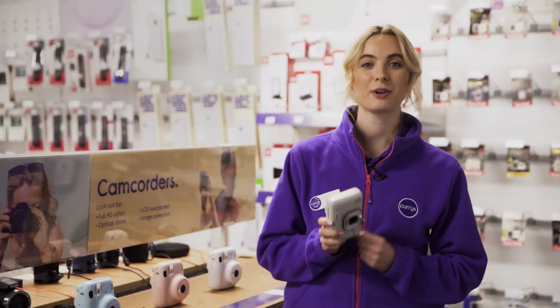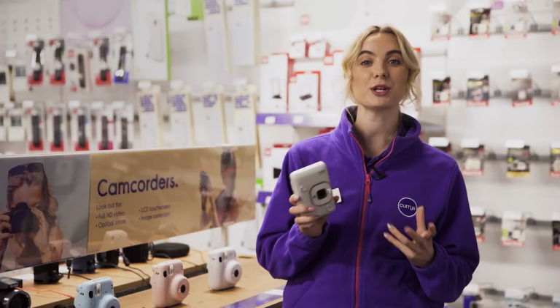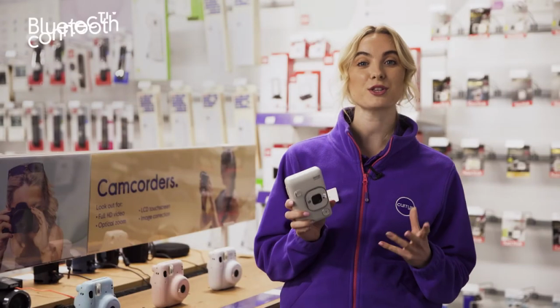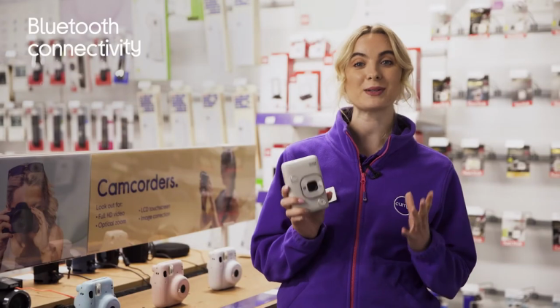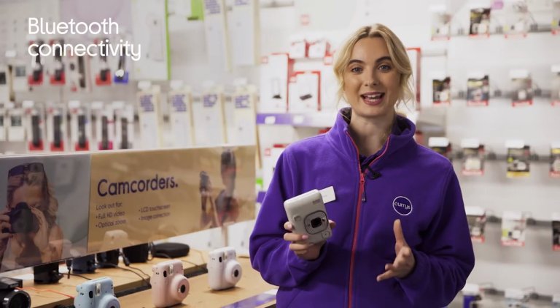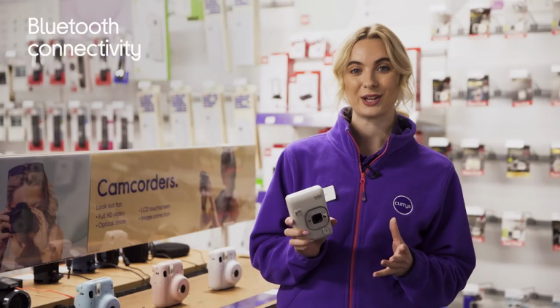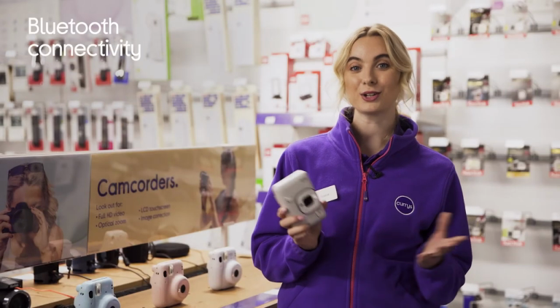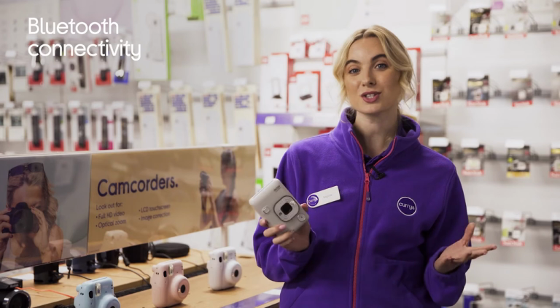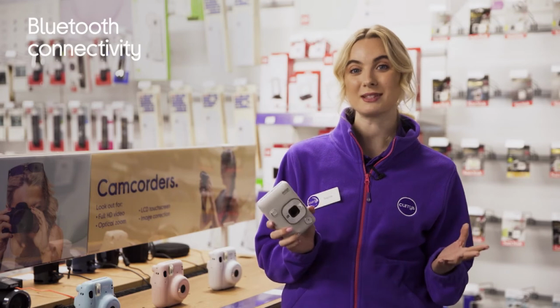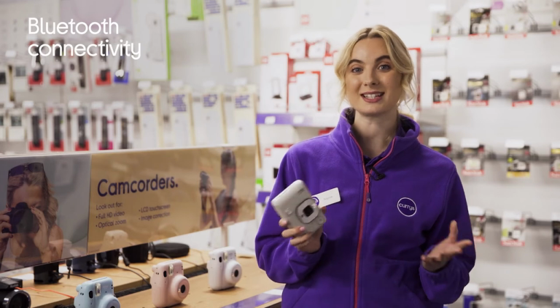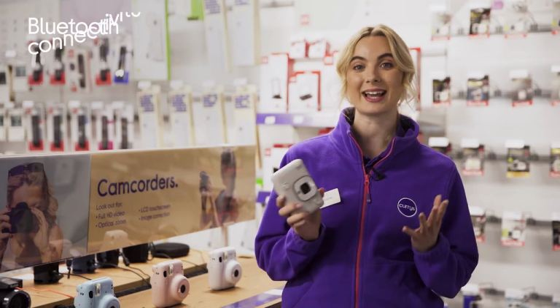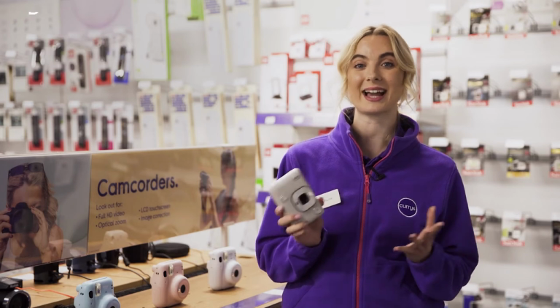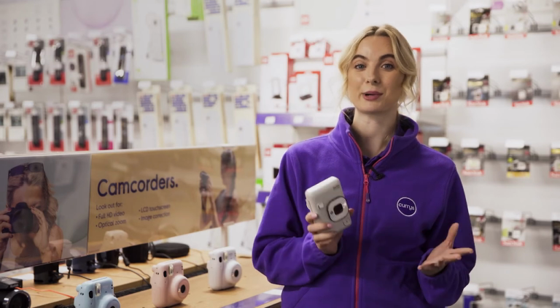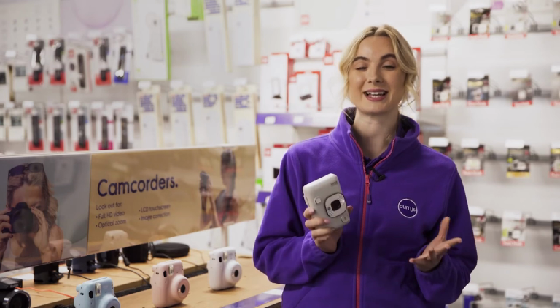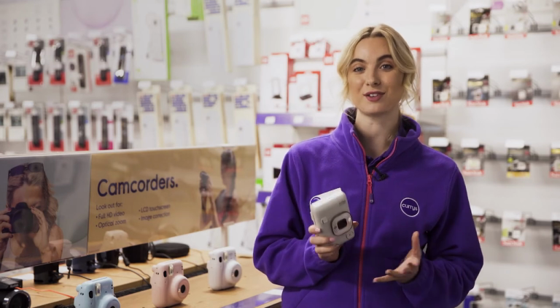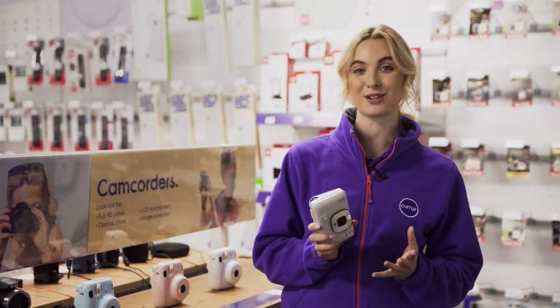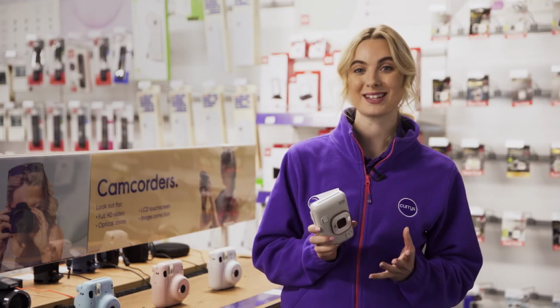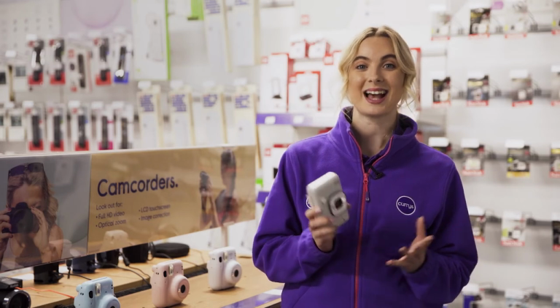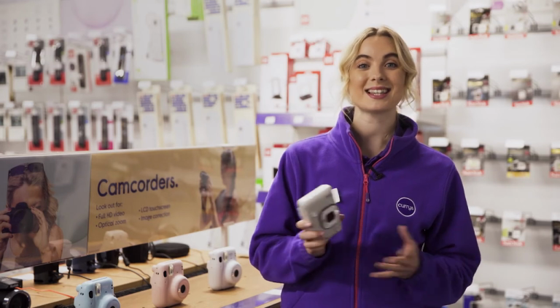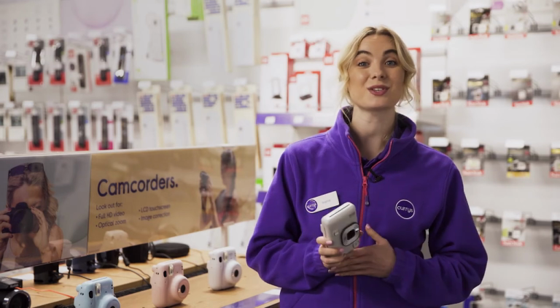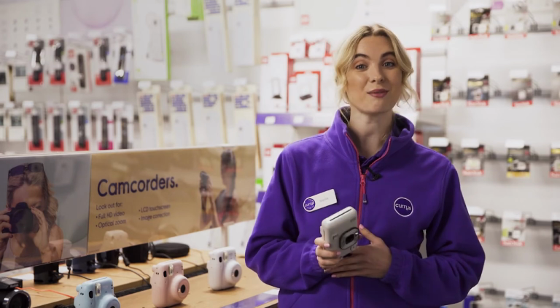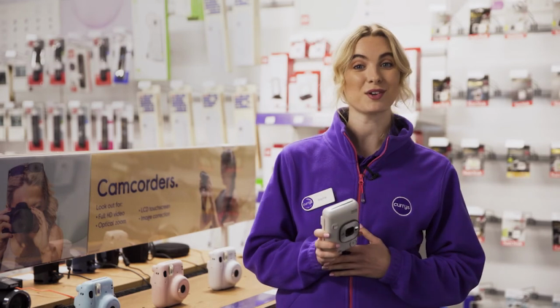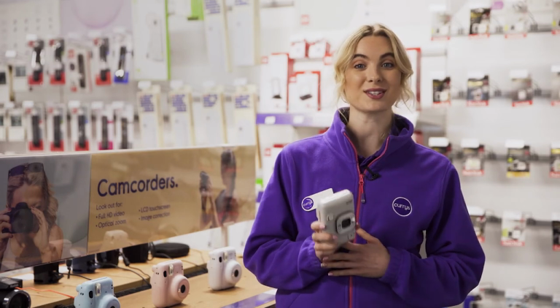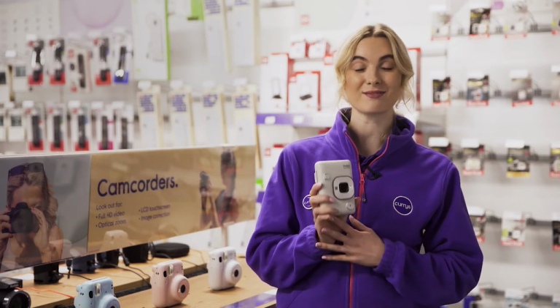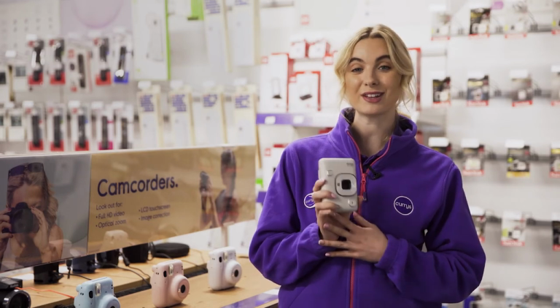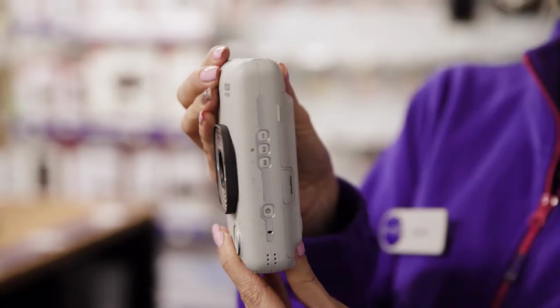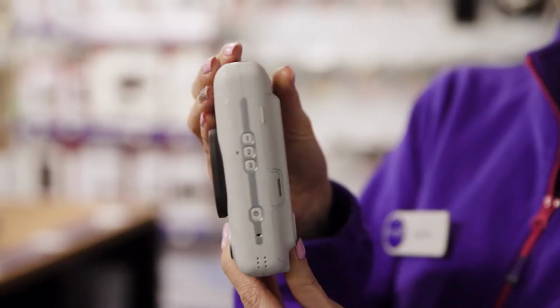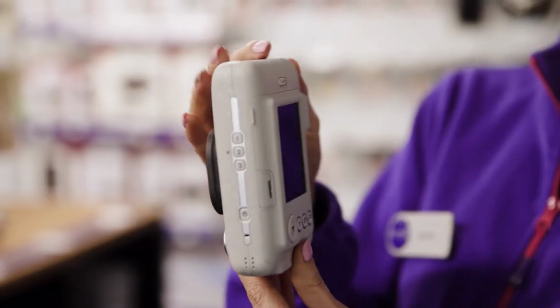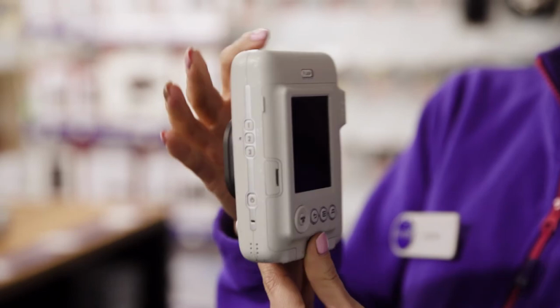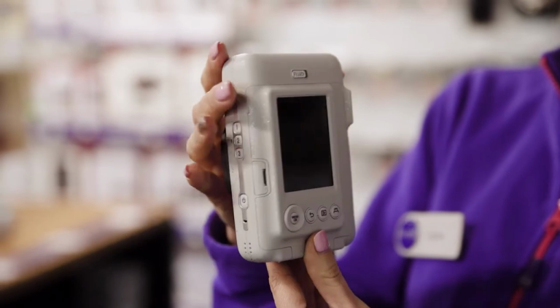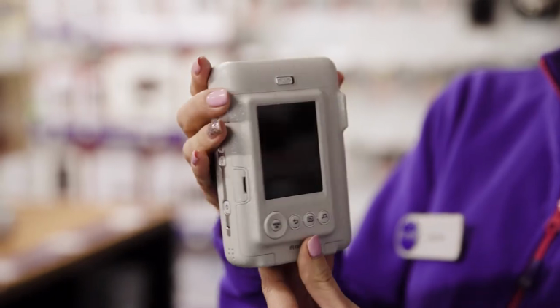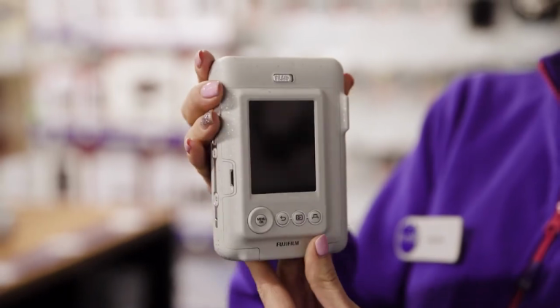With Bluetooth built in, you're not just limited to taking and printing out photos, as it lets you send photos directly from your smartphone in just a few seconds.